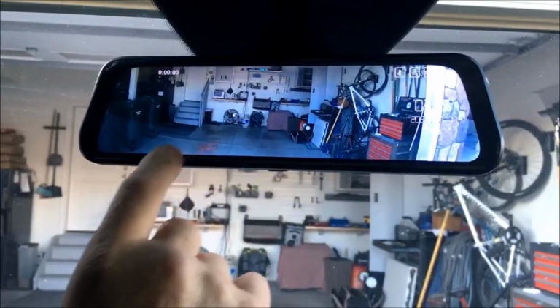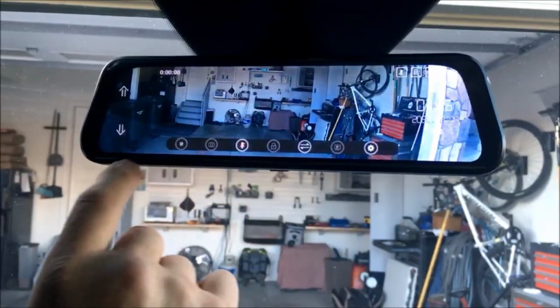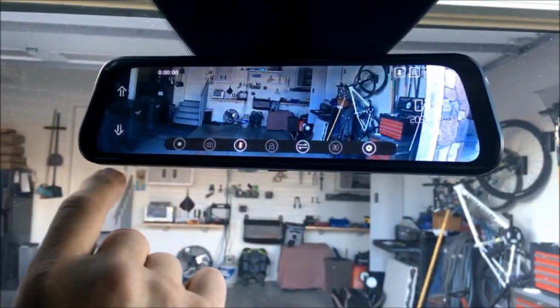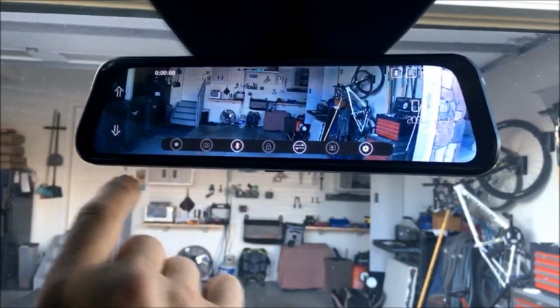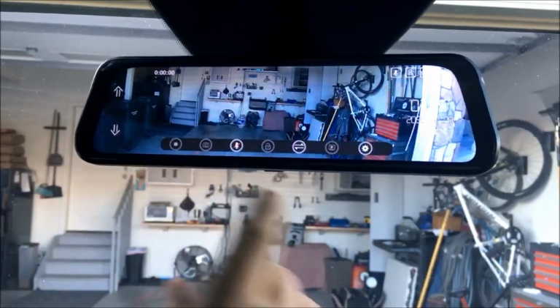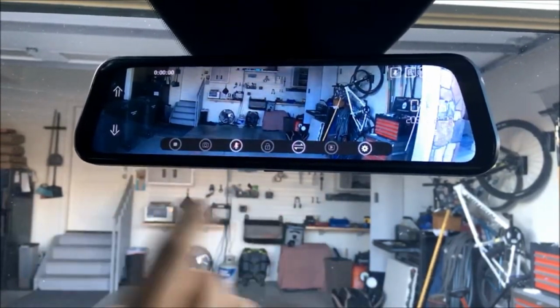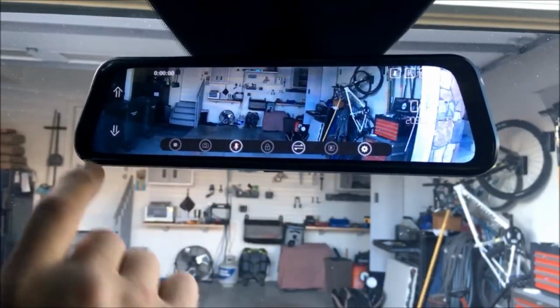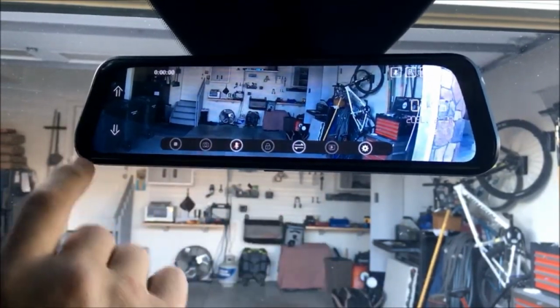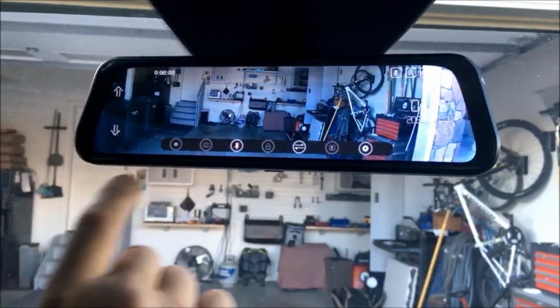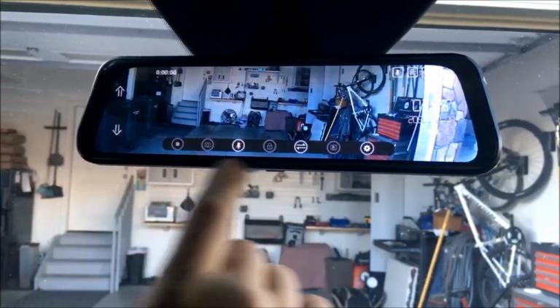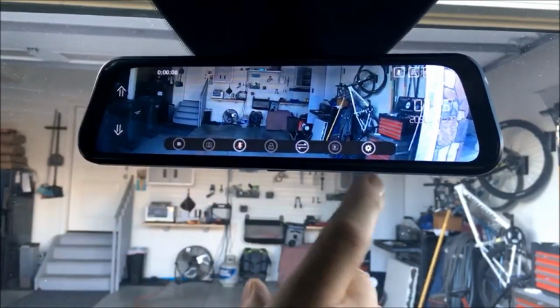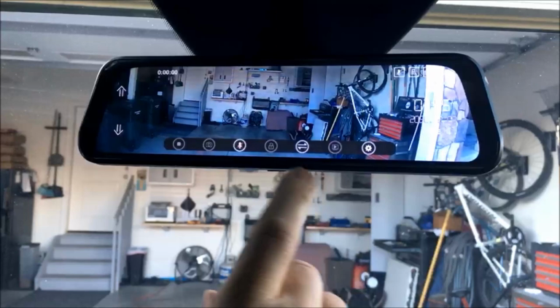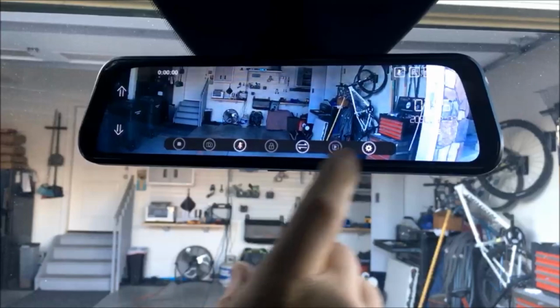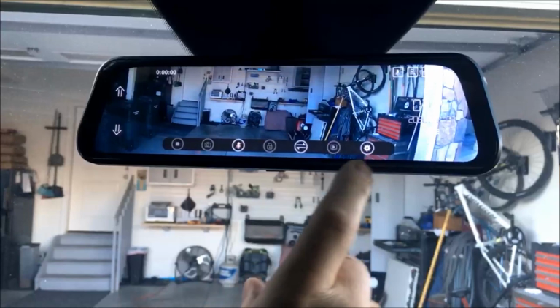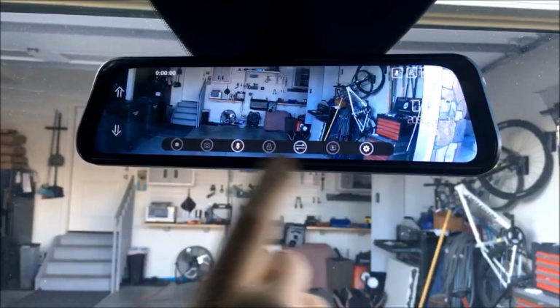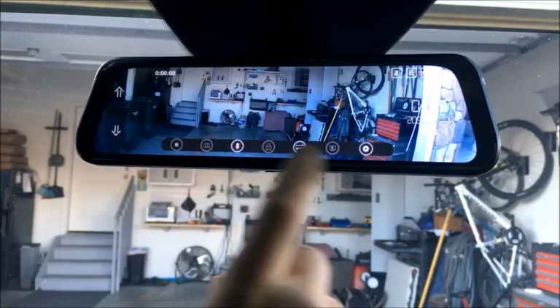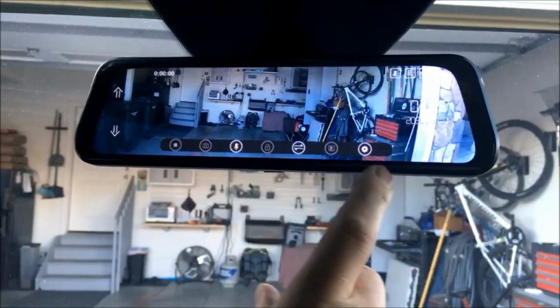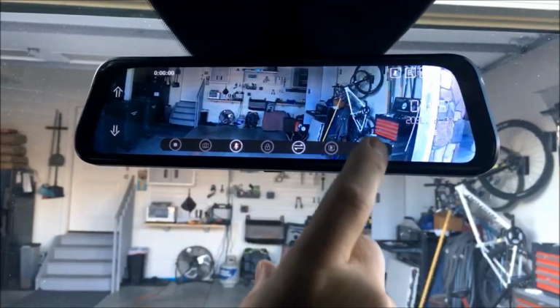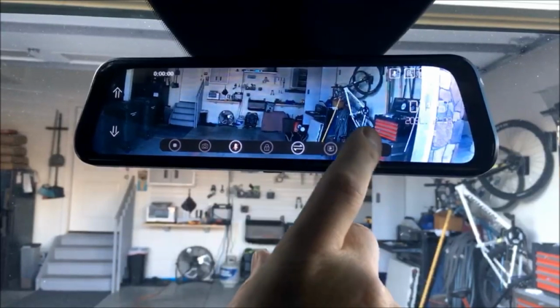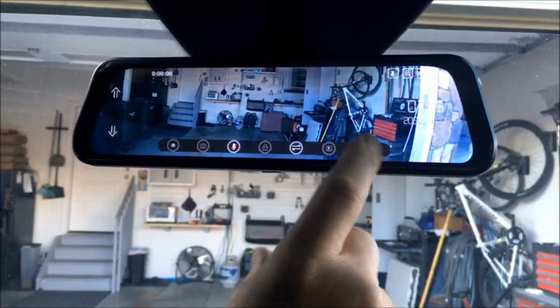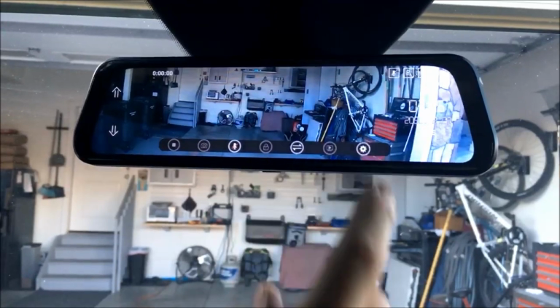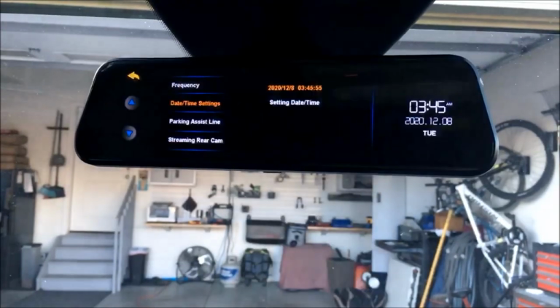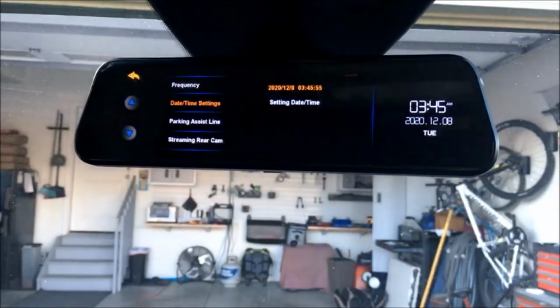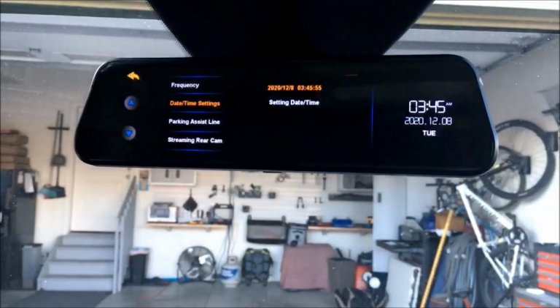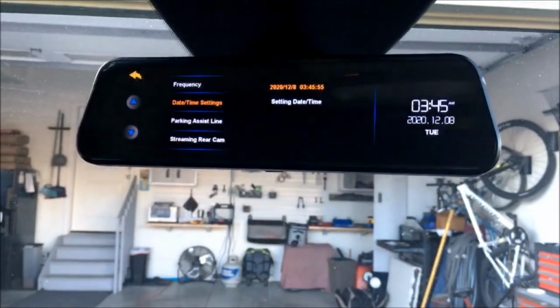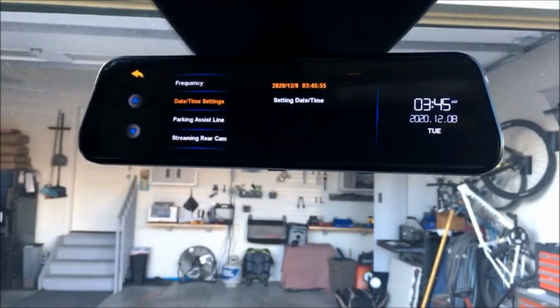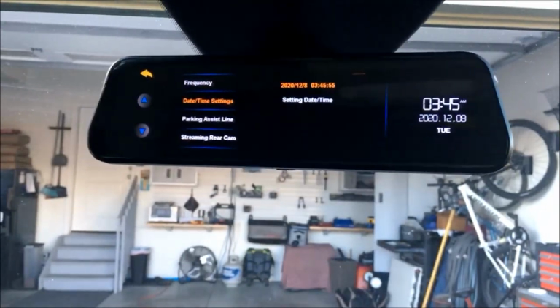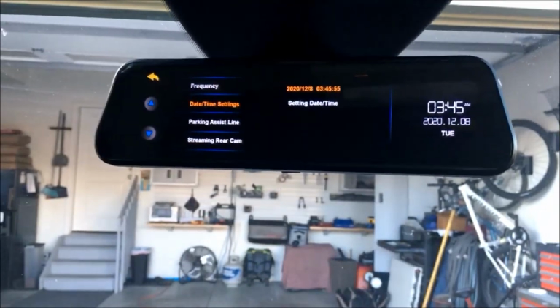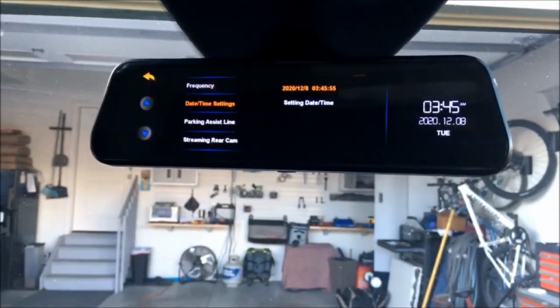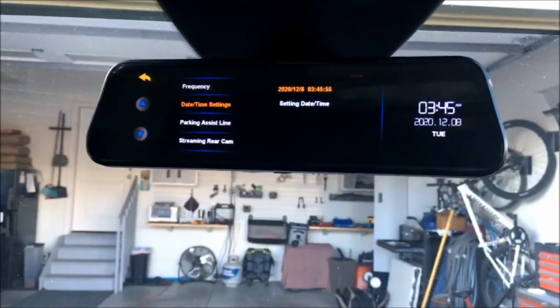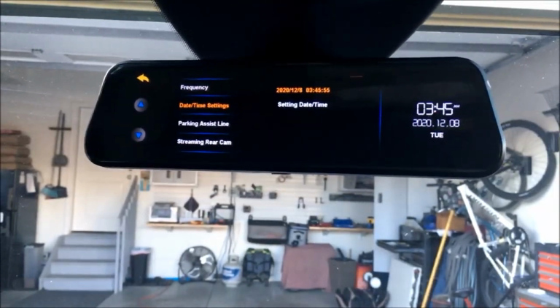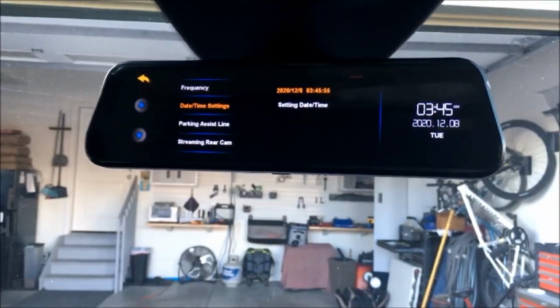Should you have an accident, it's going to note exactly where that's at. It's got G-force on it as well, so it's going to know when an impact happens. If I hit Settings here, we've got all kinds of different features we can go in and set.